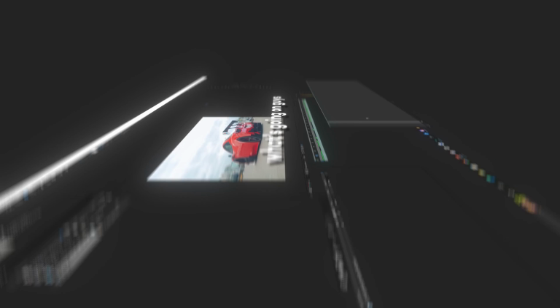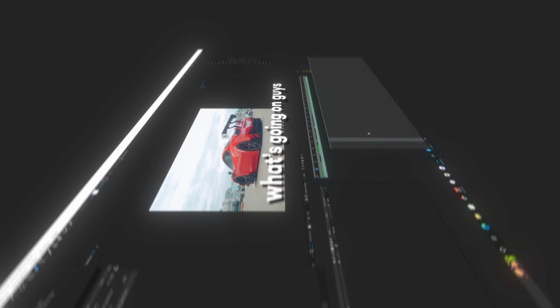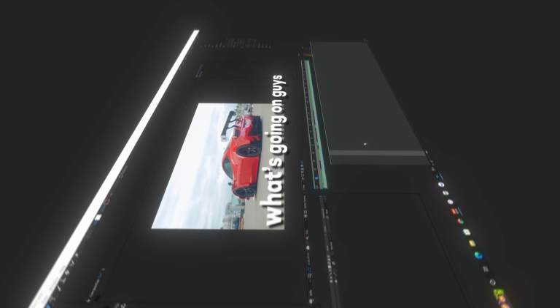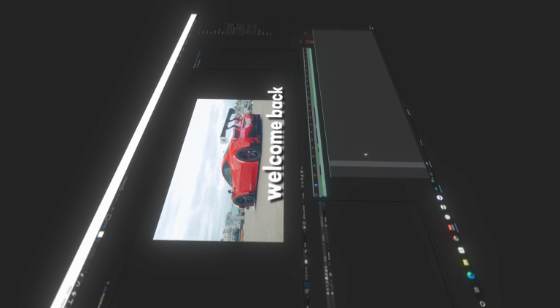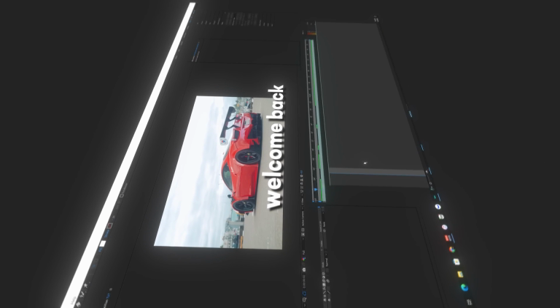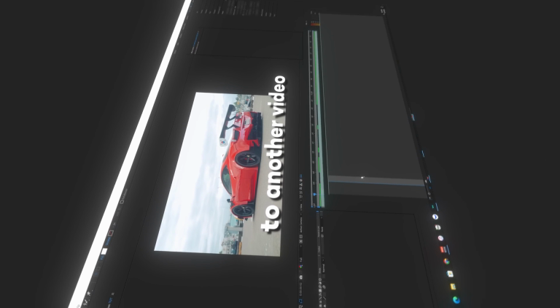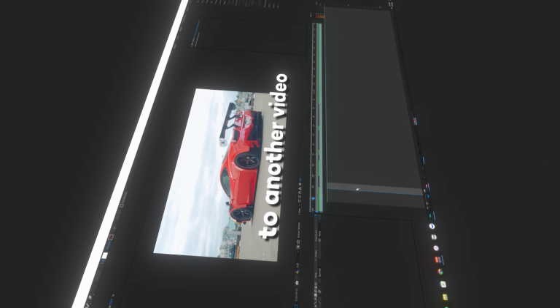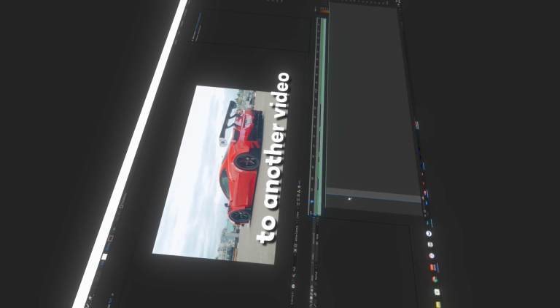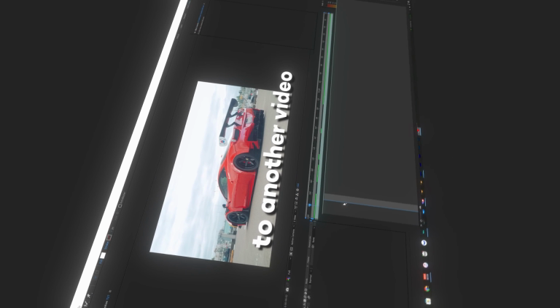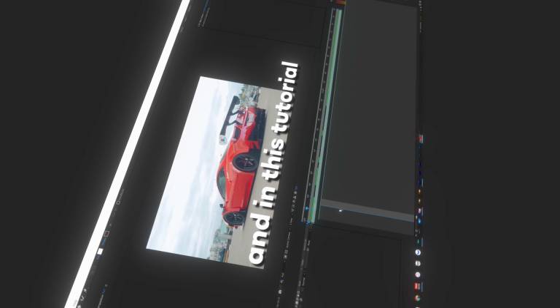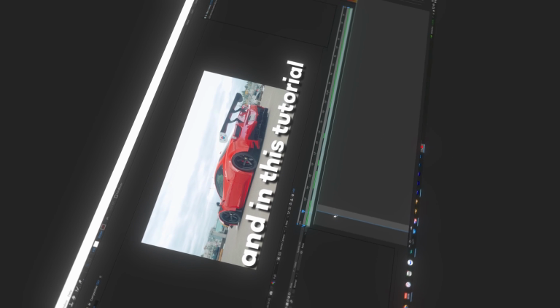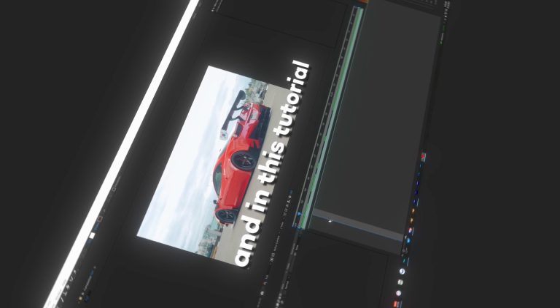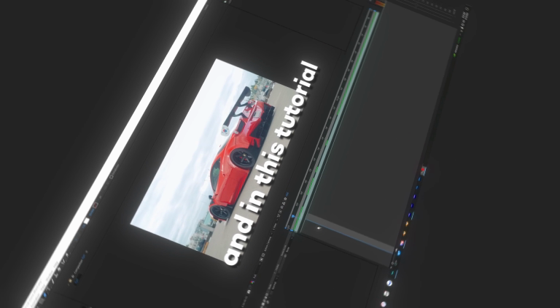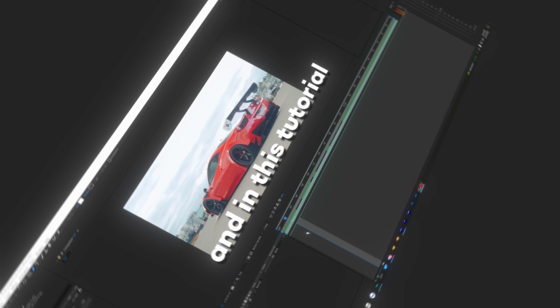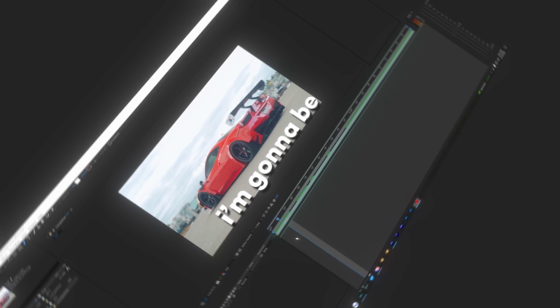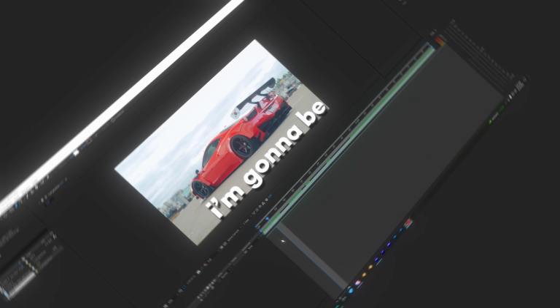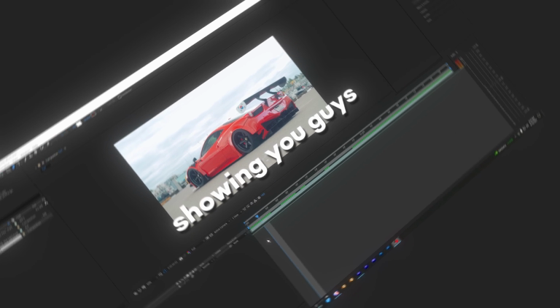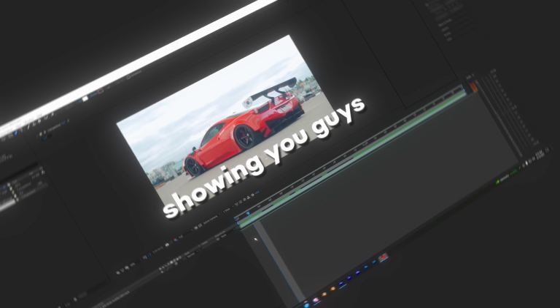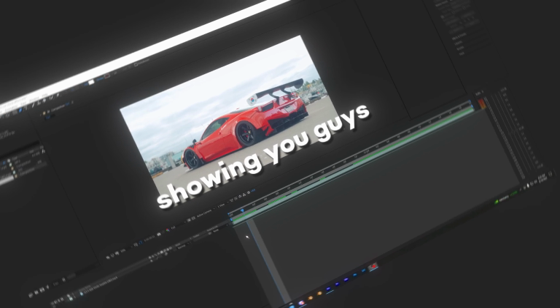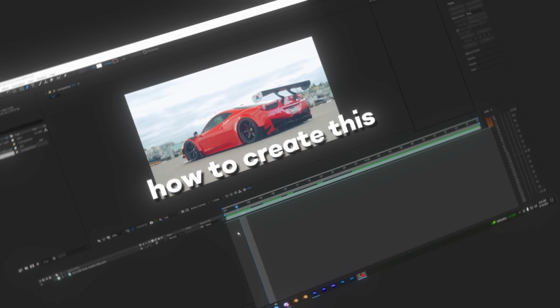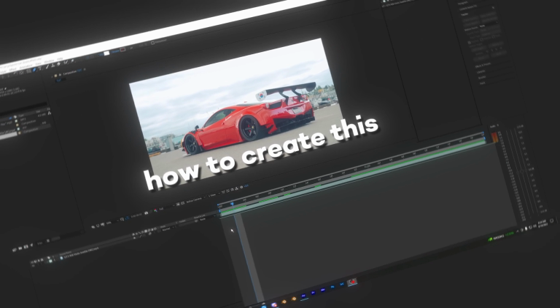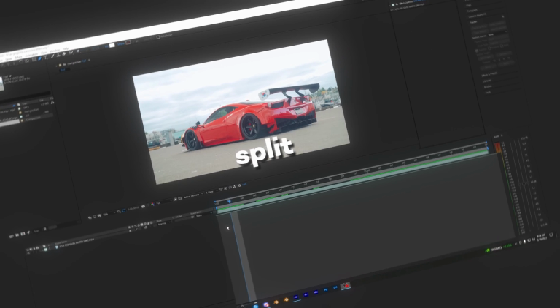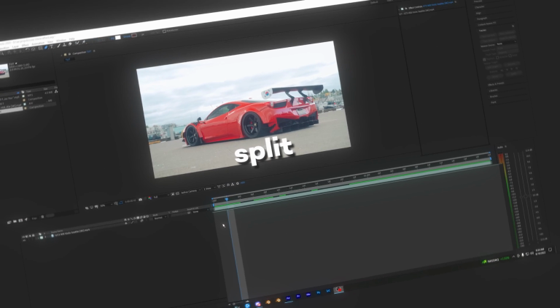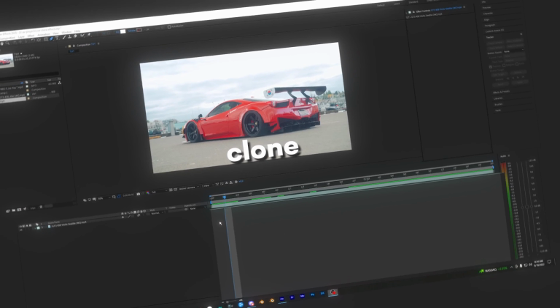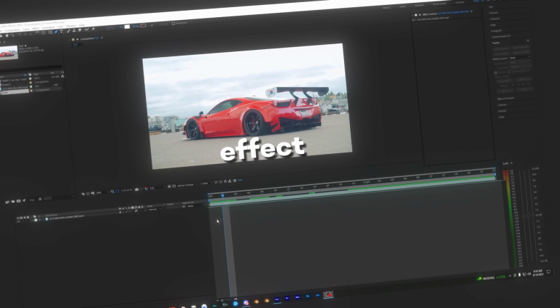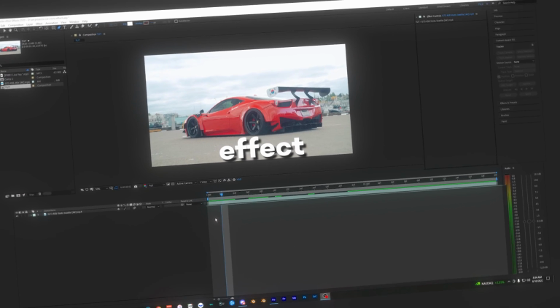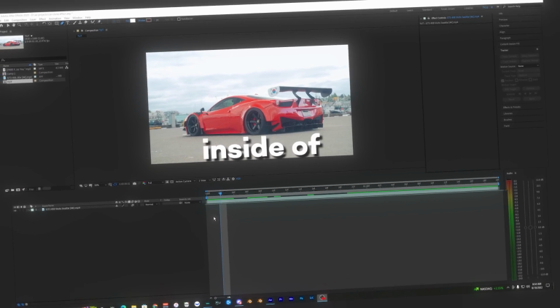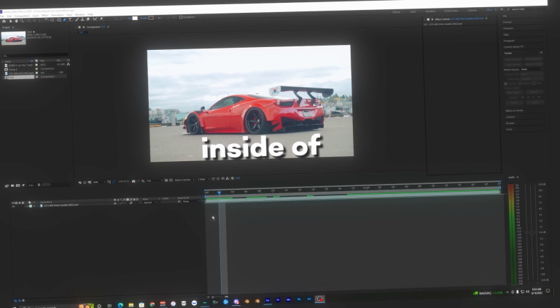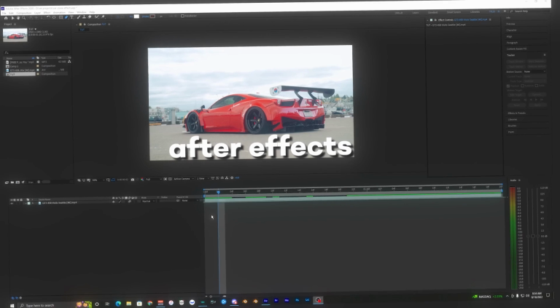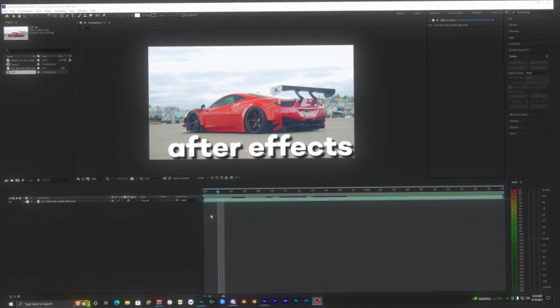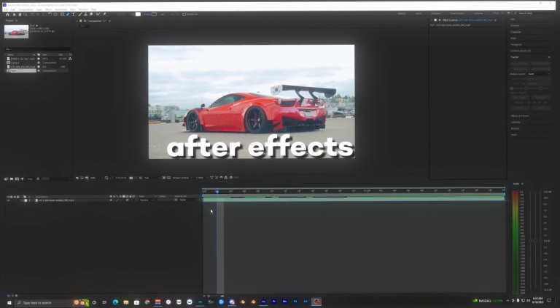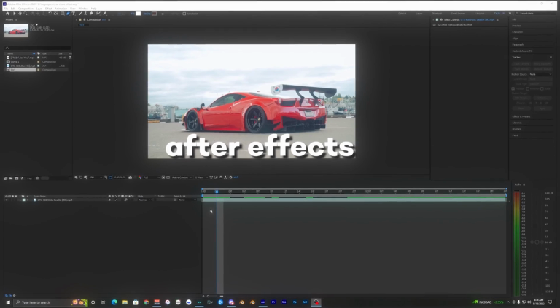What's going on guys, welcome back to another video. In this tutorial I'm going to be showing you guys how to create this split clone effect inside of After Effects.